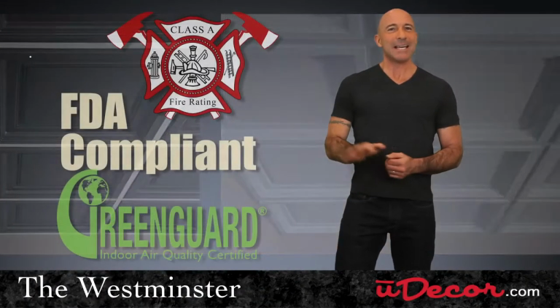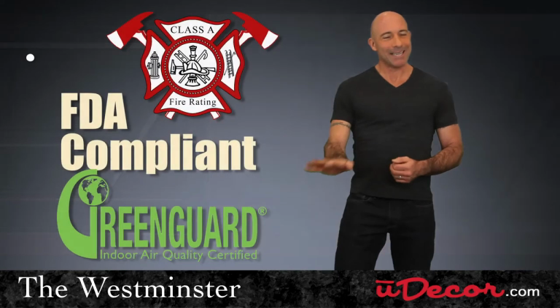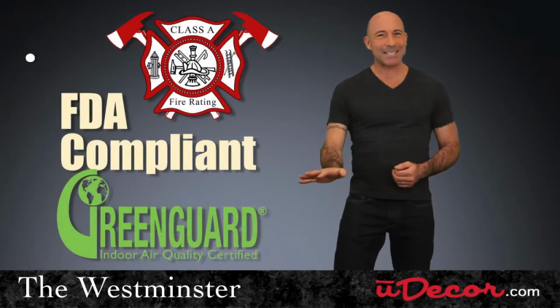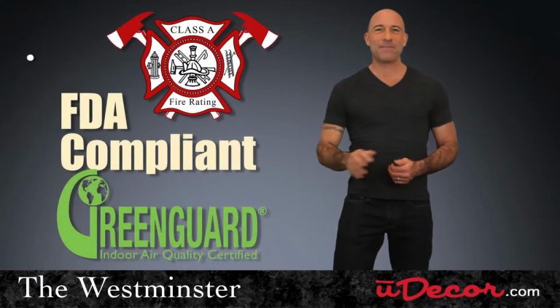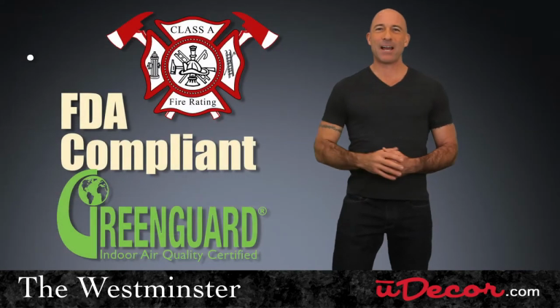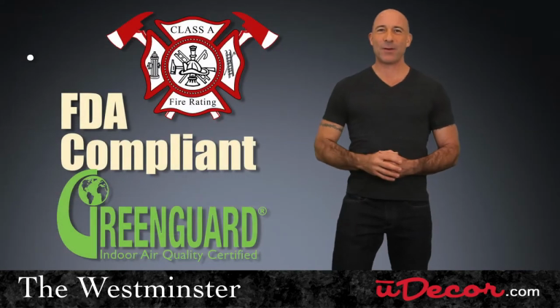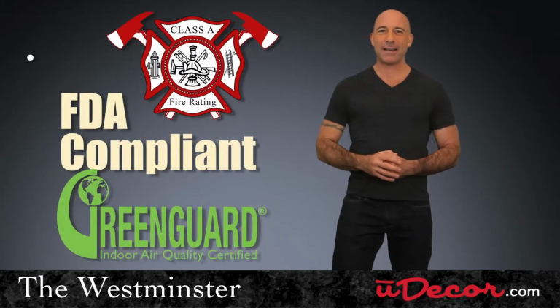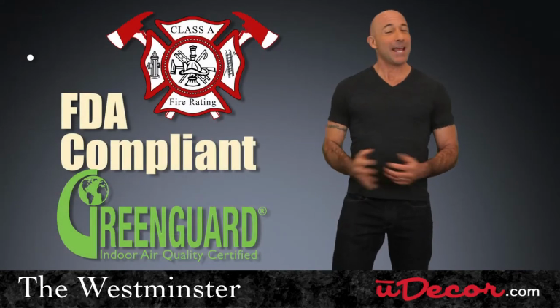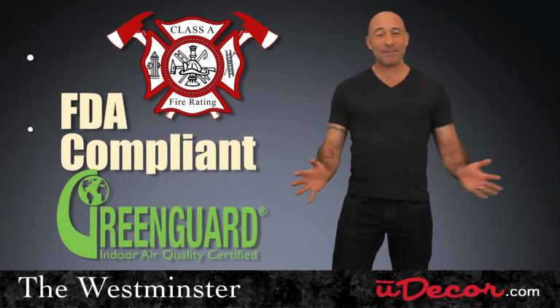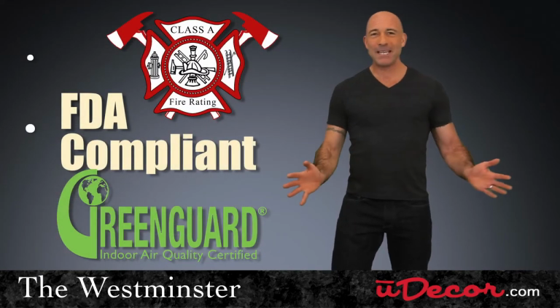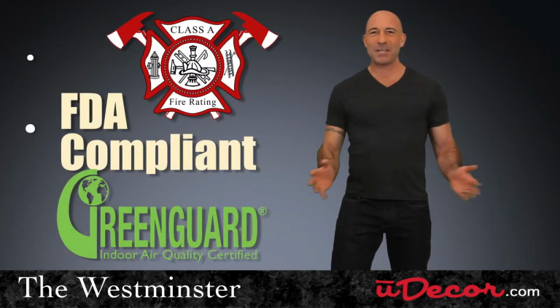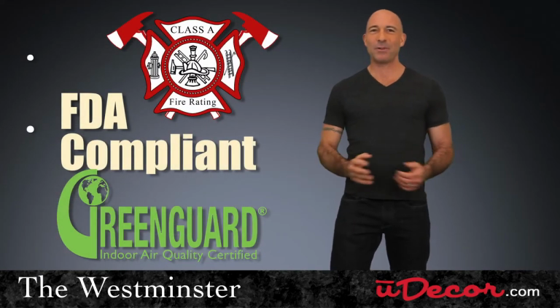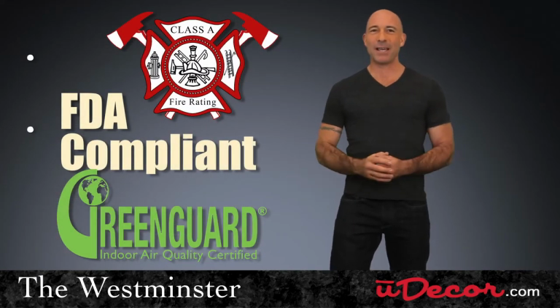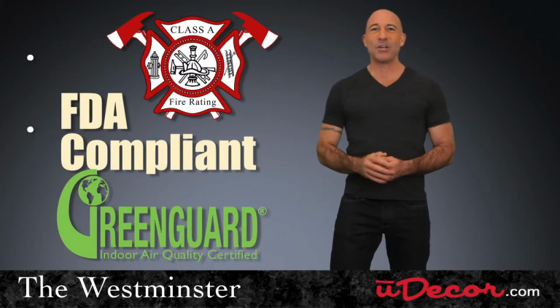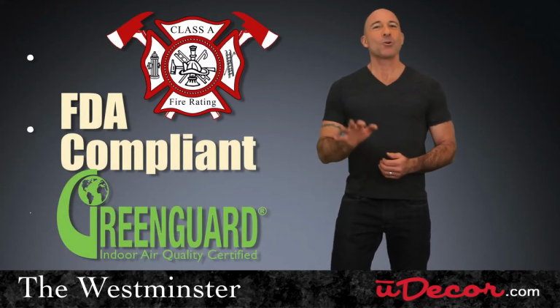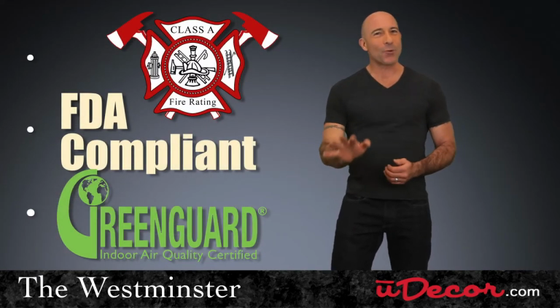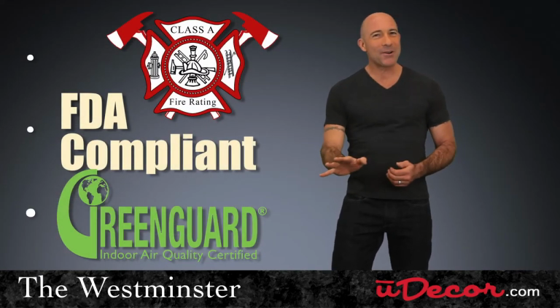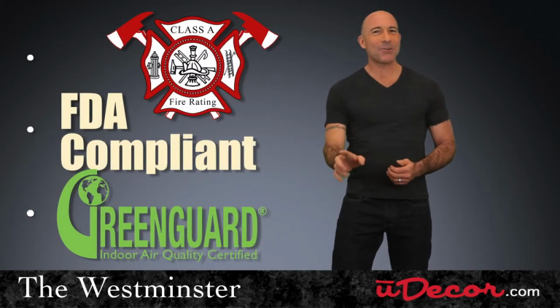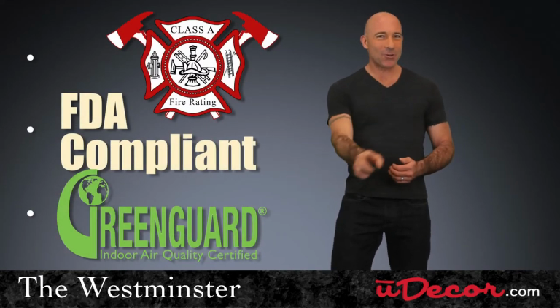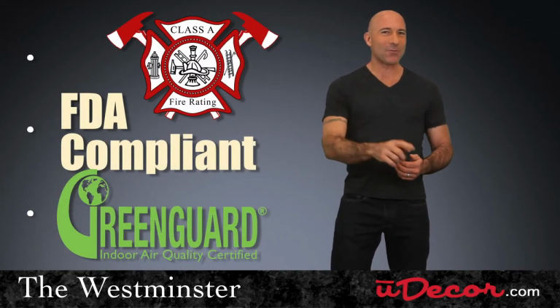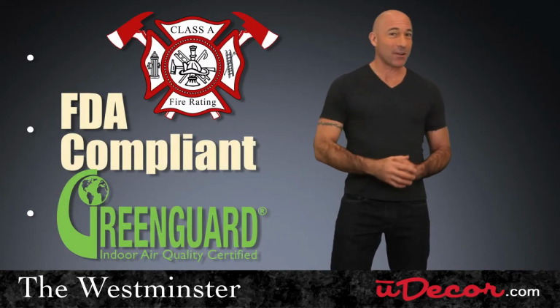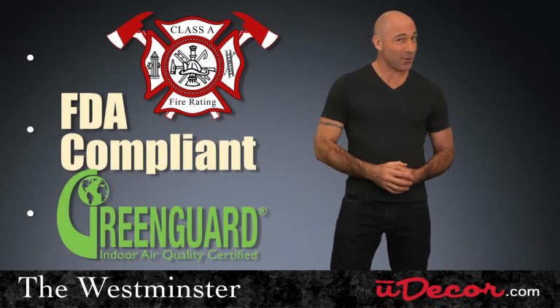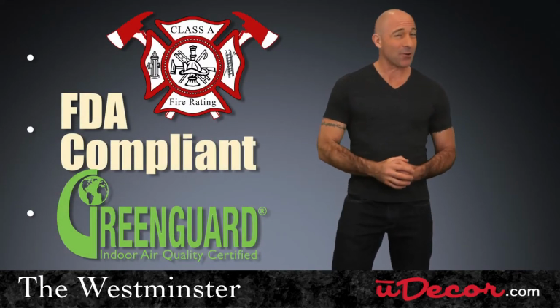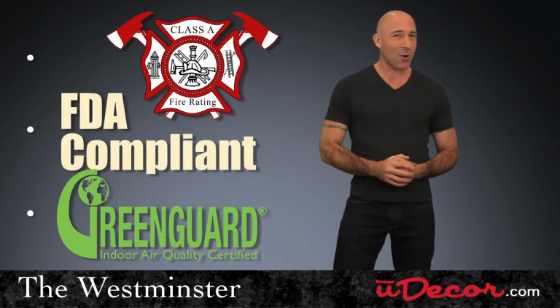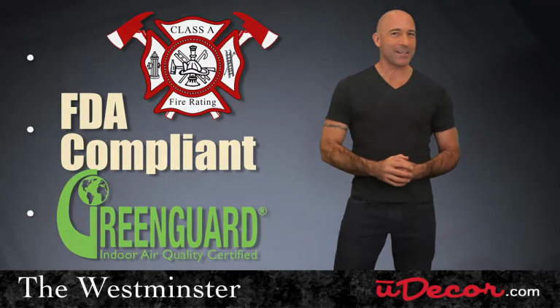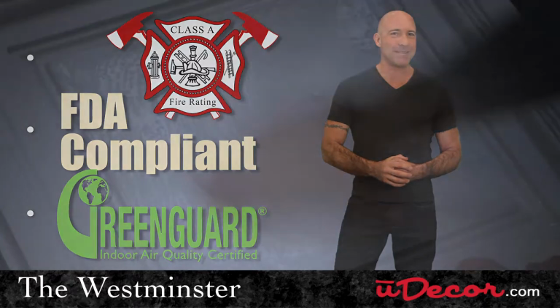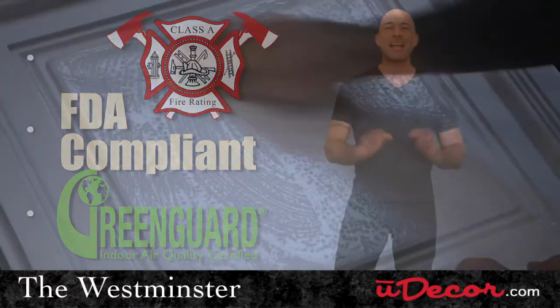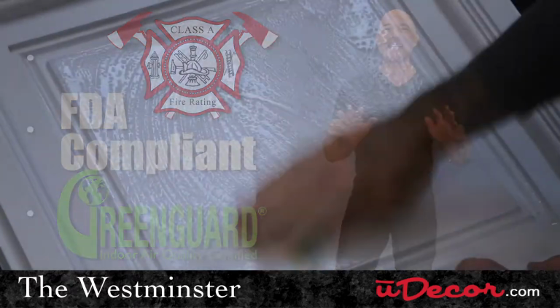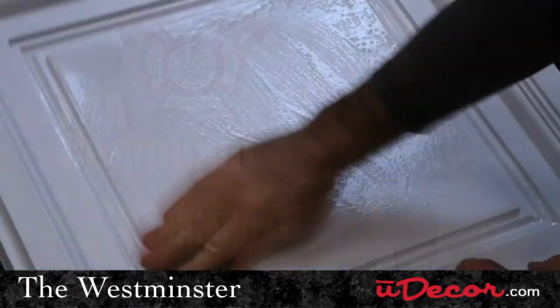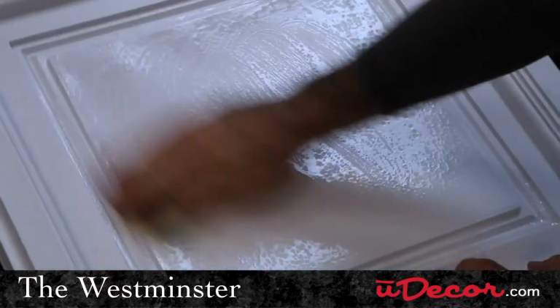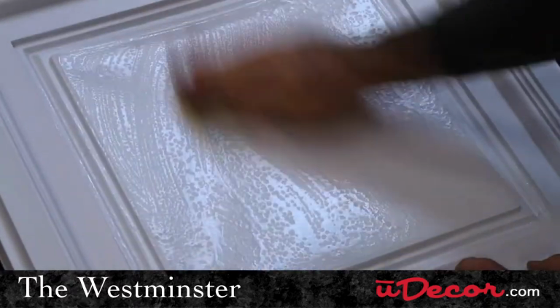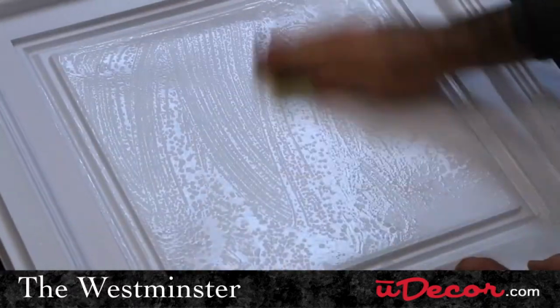Class A fire rated, FDA compliant, GreenGuard certified for air quality, and easy to wash.